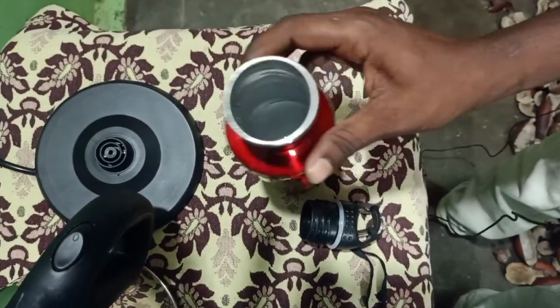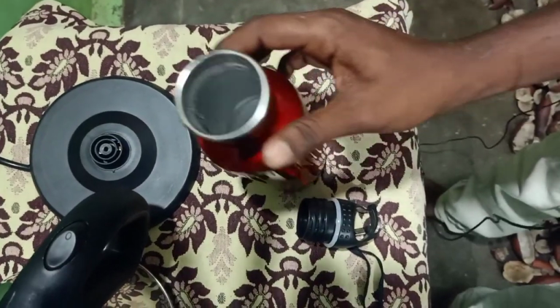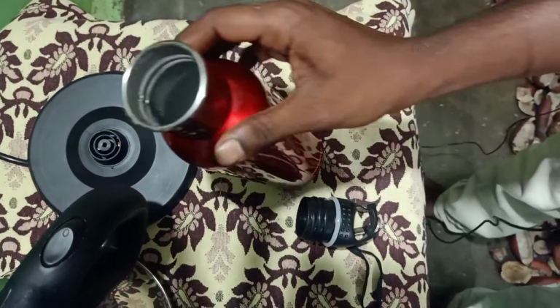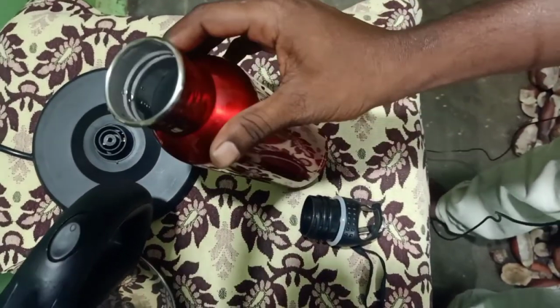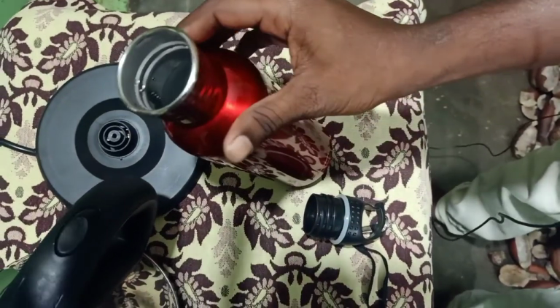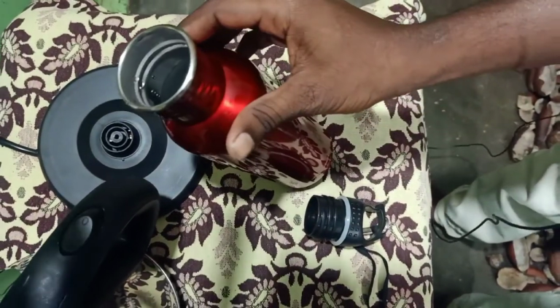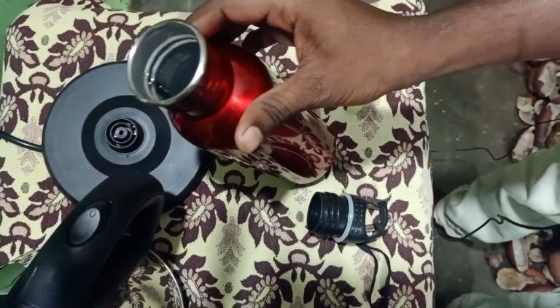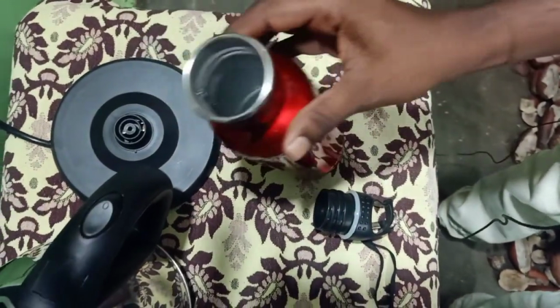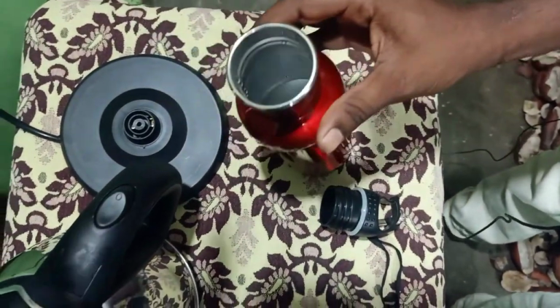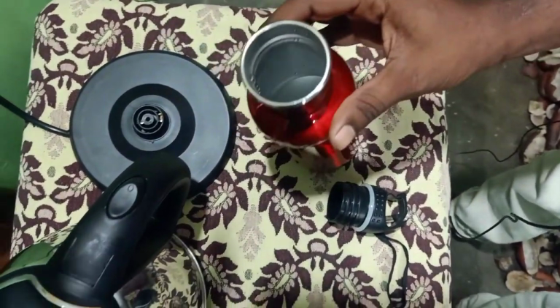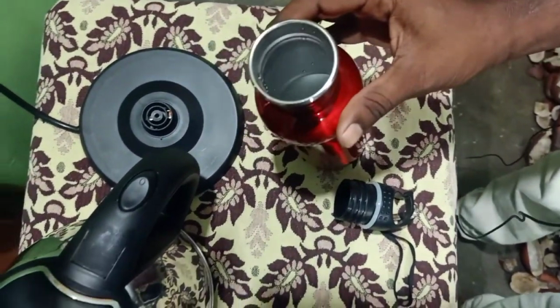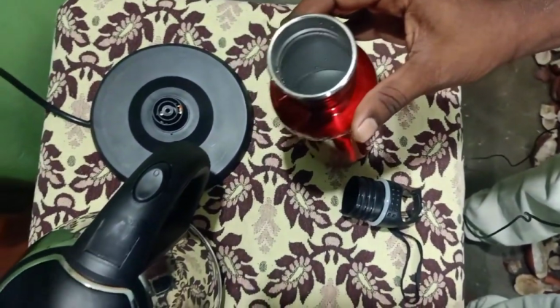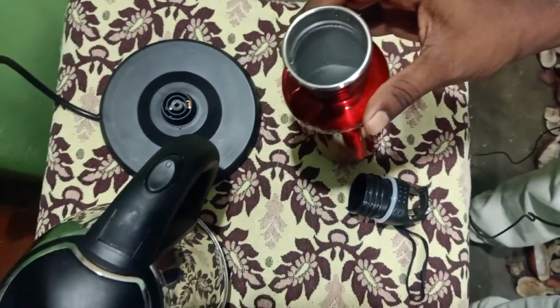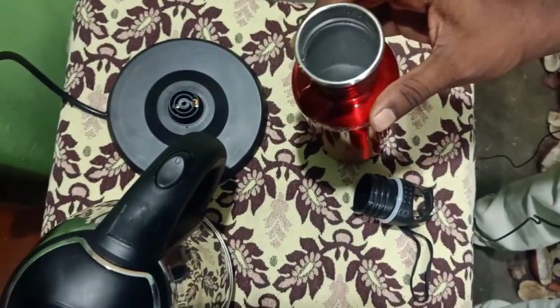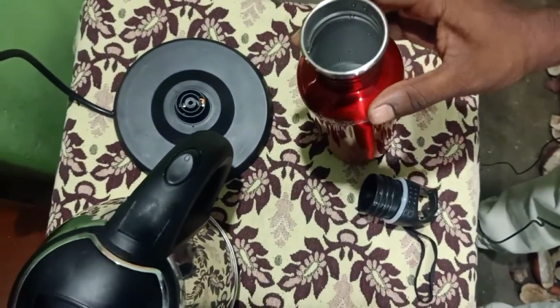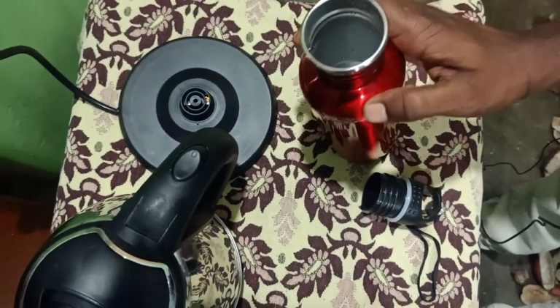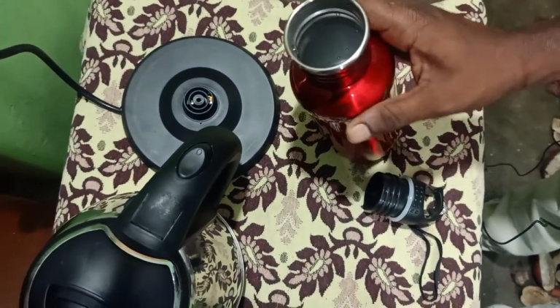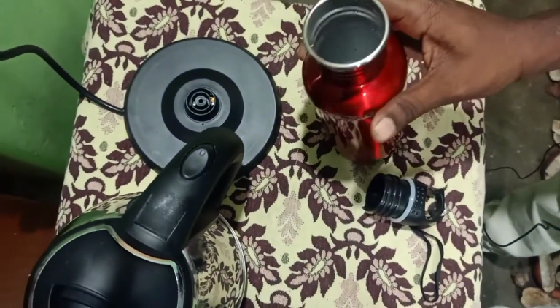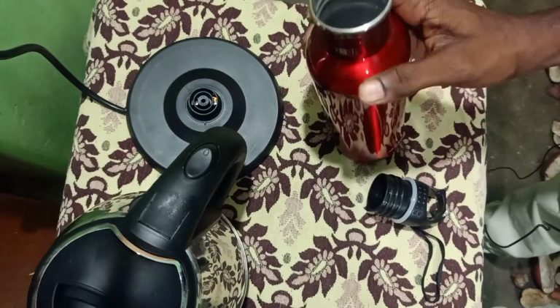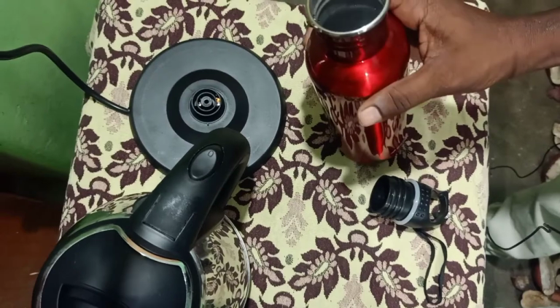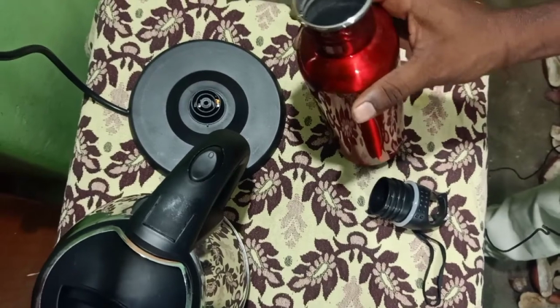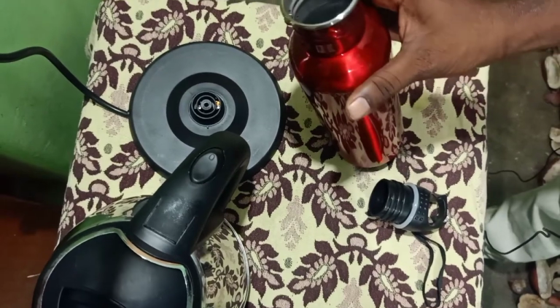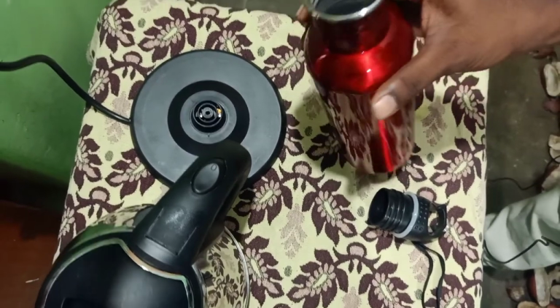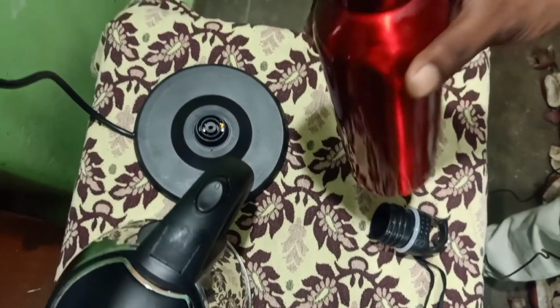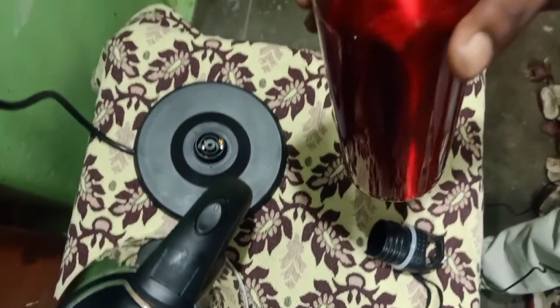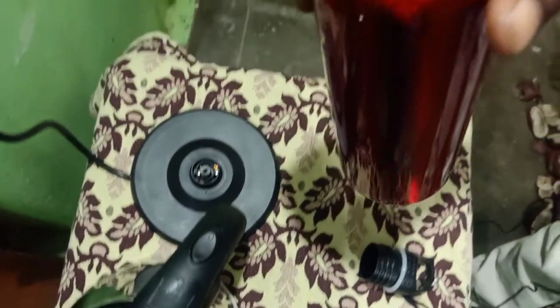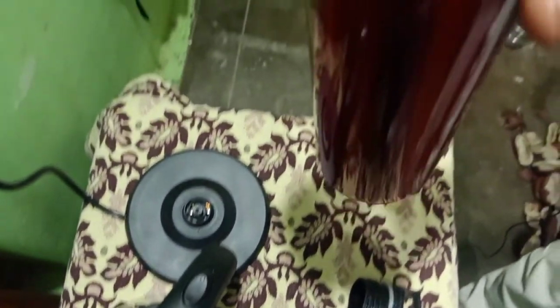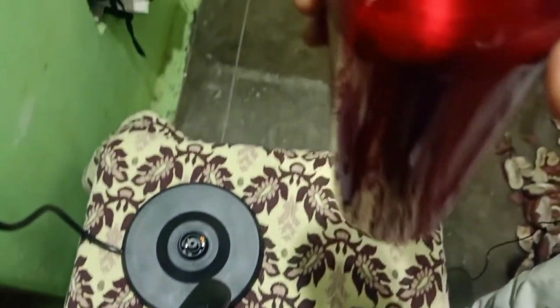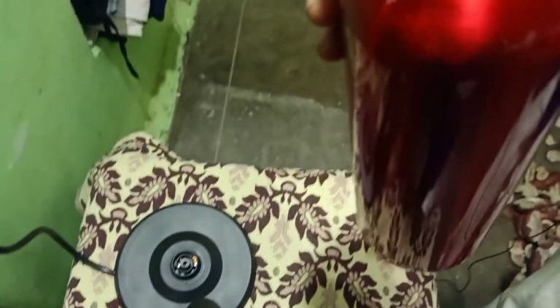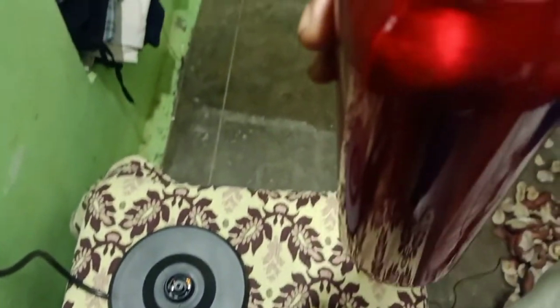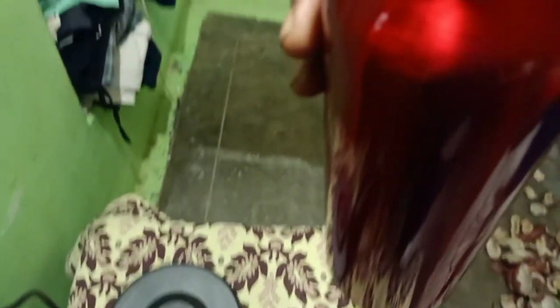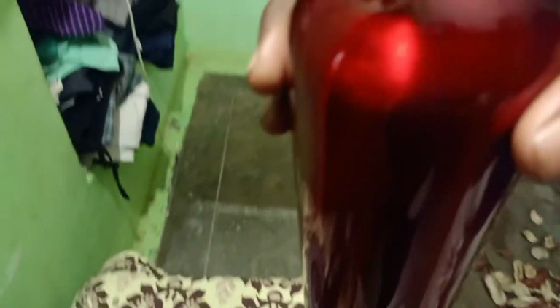This is how the steam is coming out now. The boiling result is clearly visible.